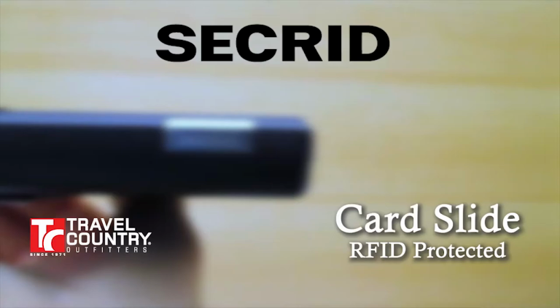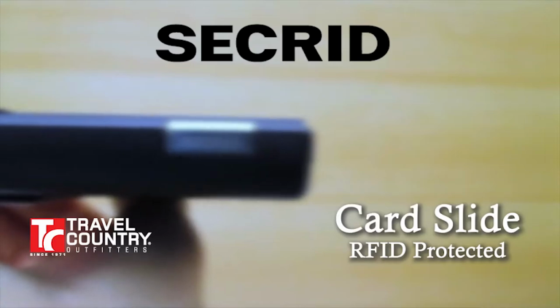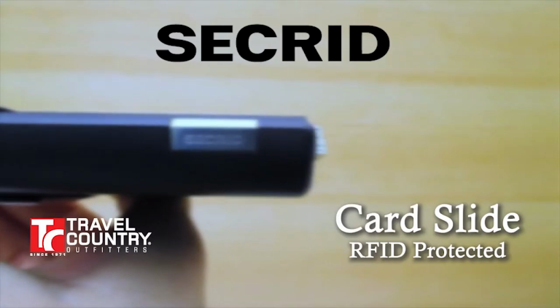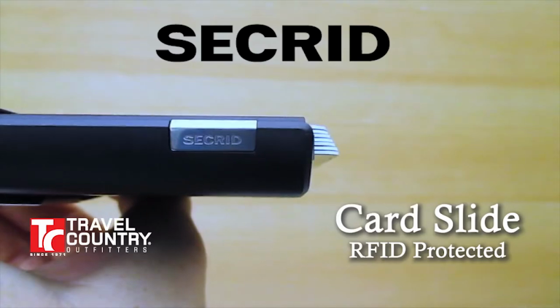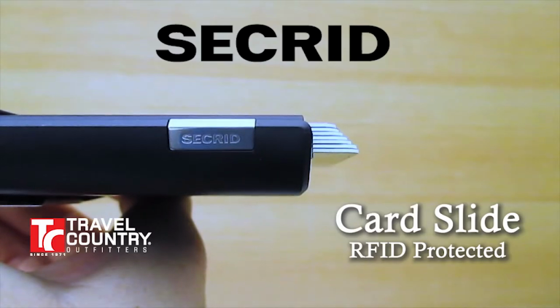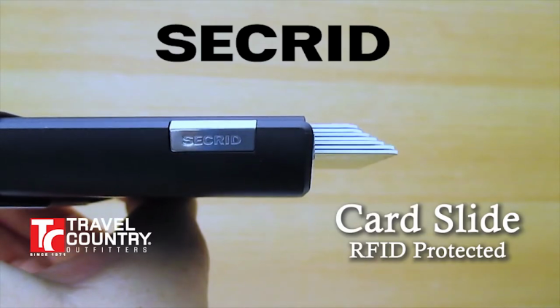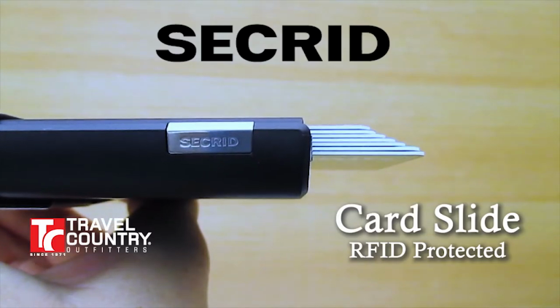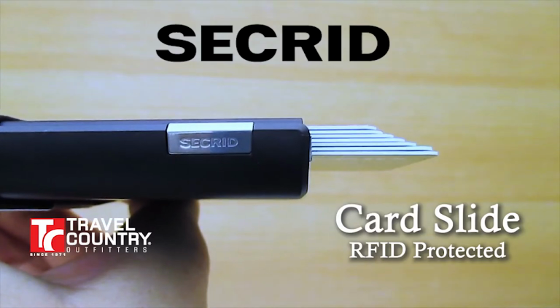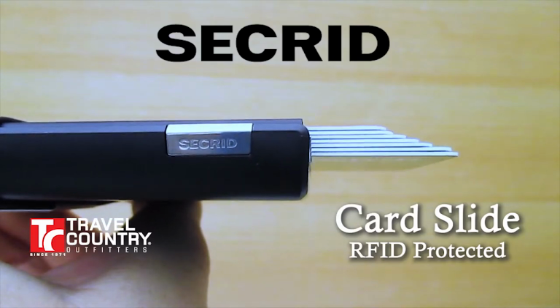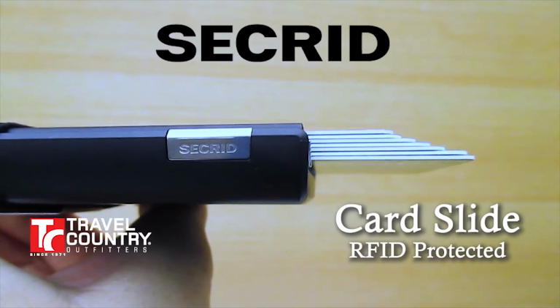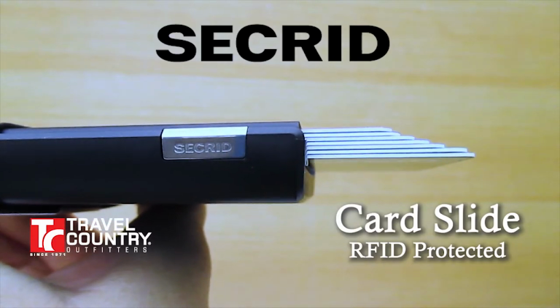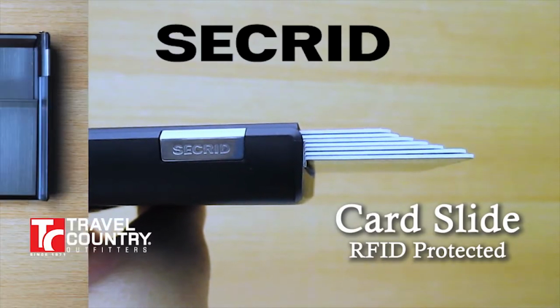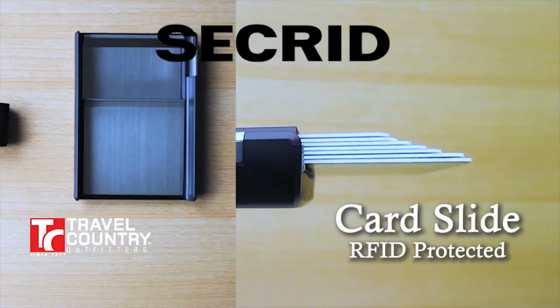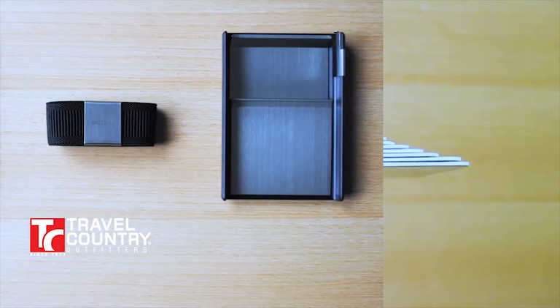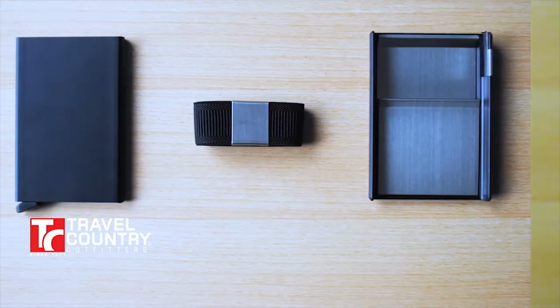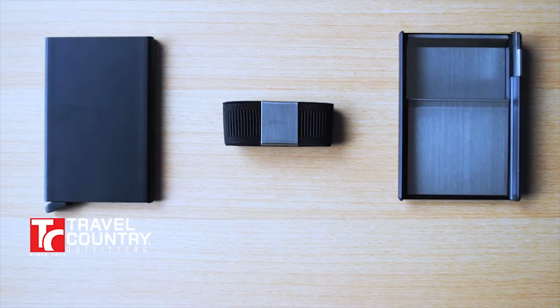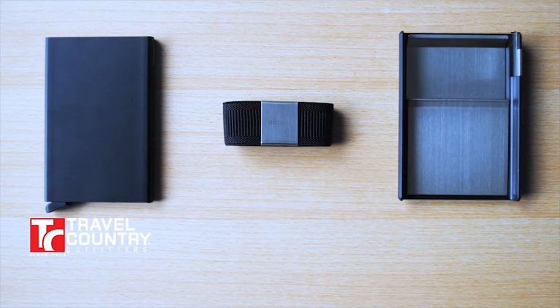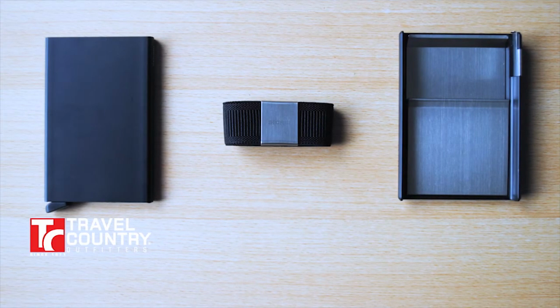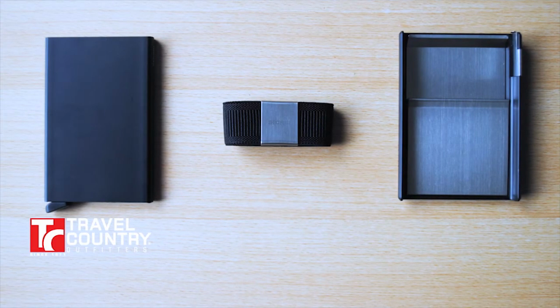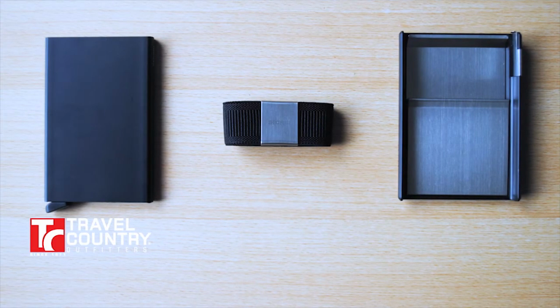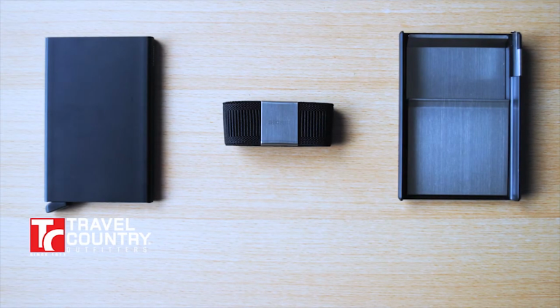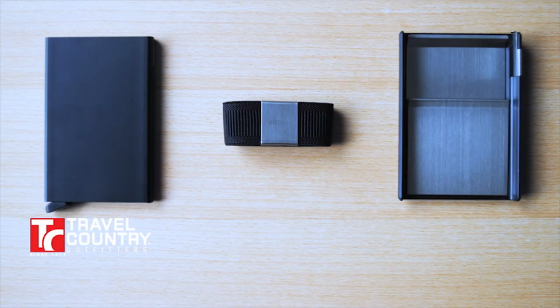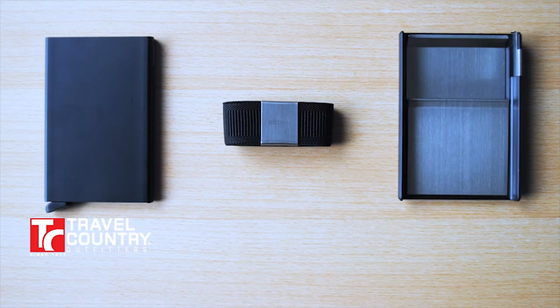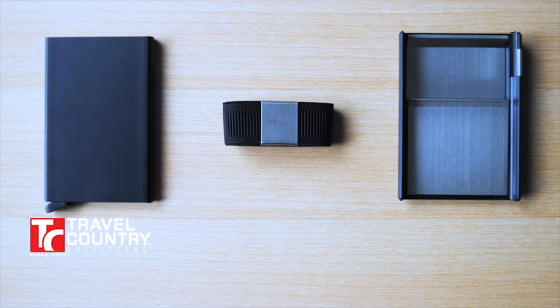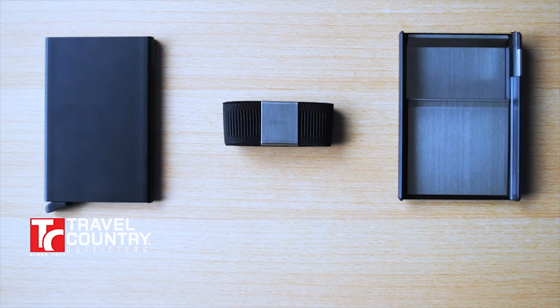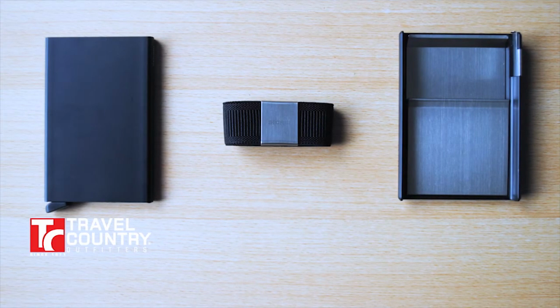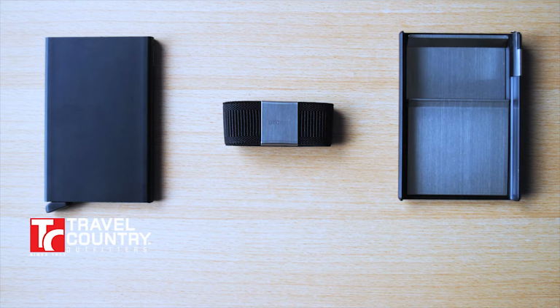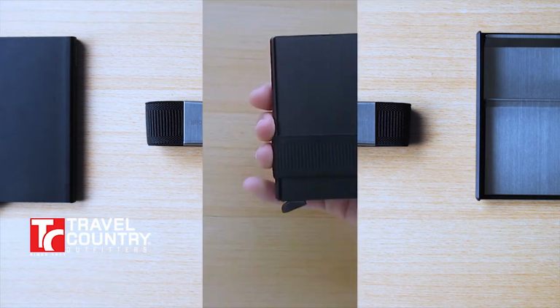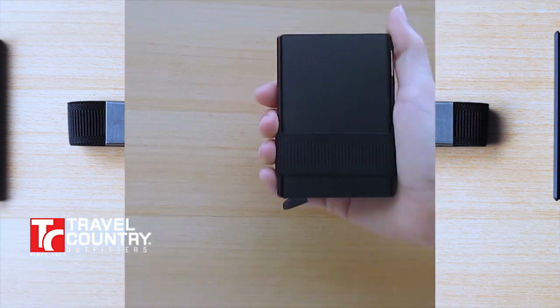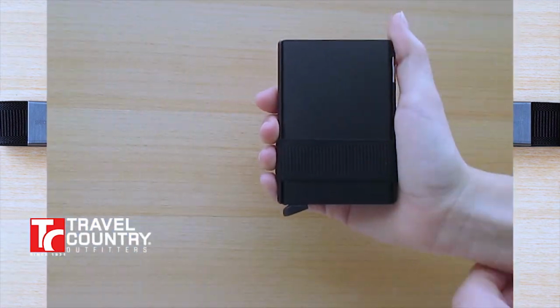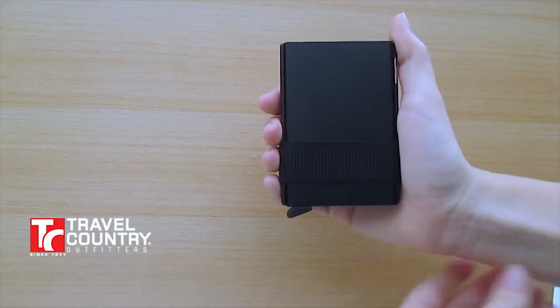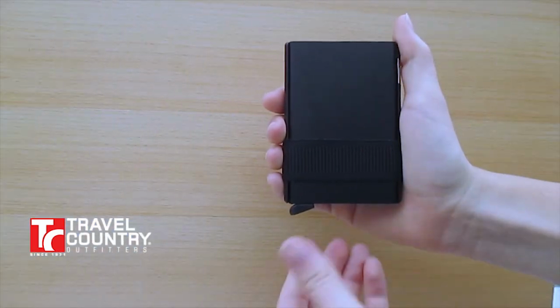The card slide by Sekrid. This wallet, designed in Holland, comes with the card protector, the money band, and the card slide.